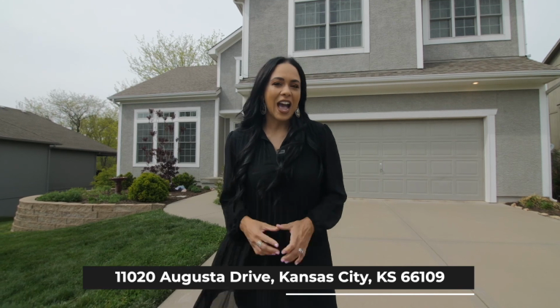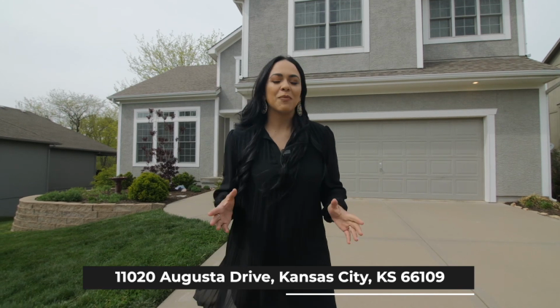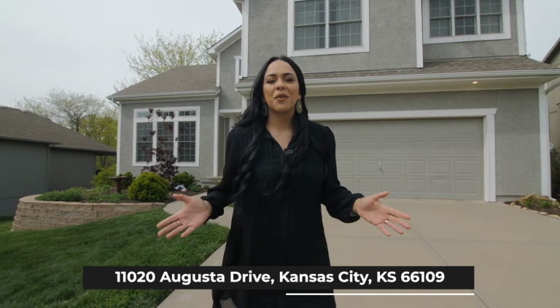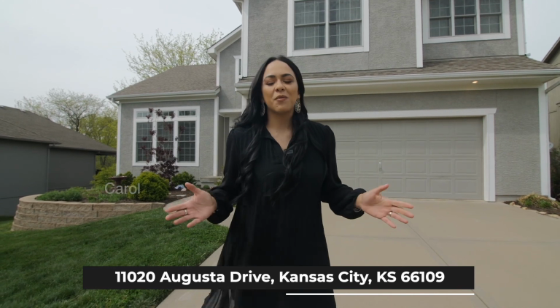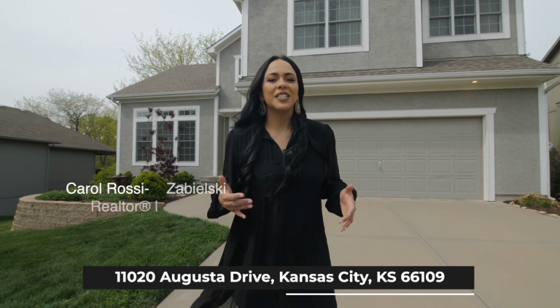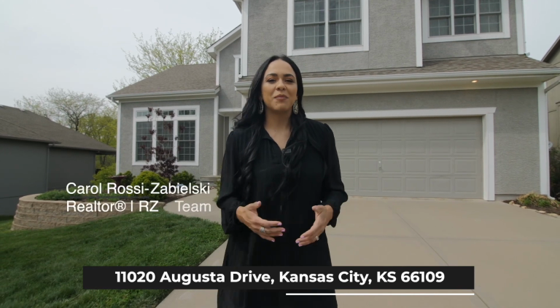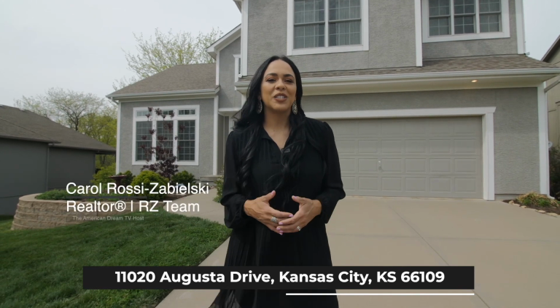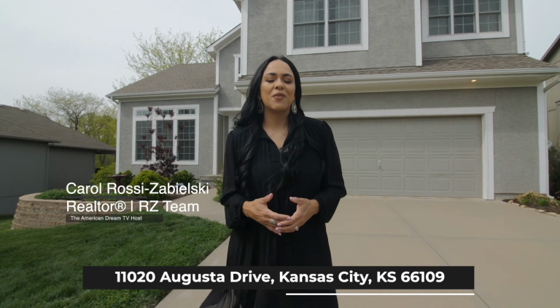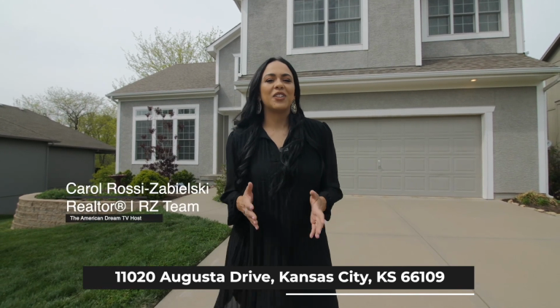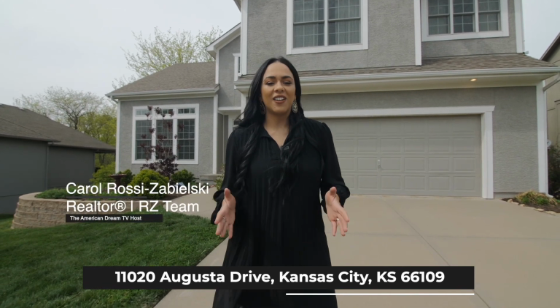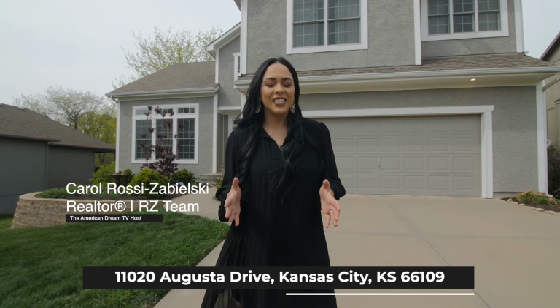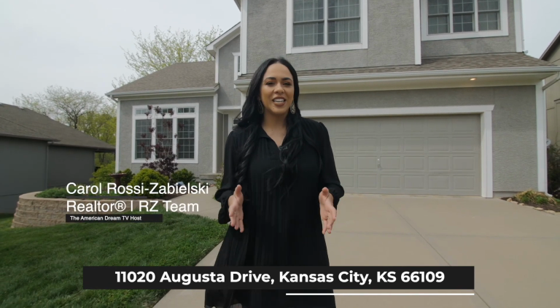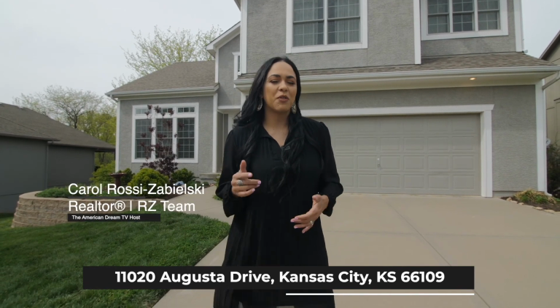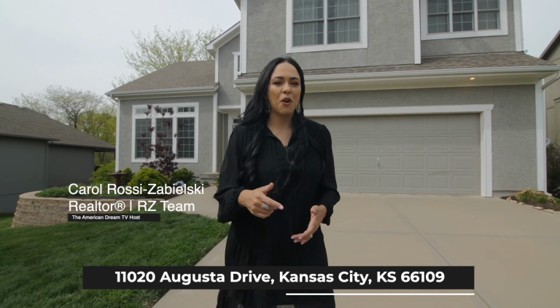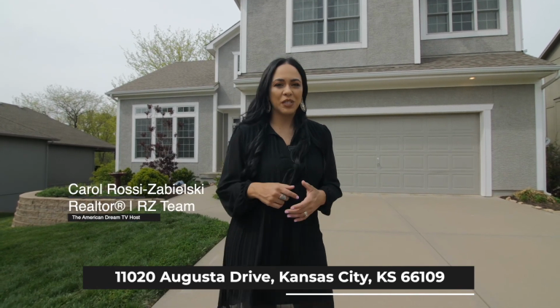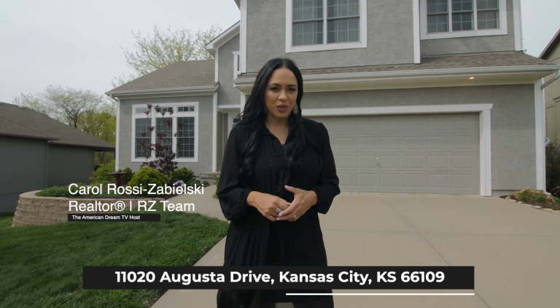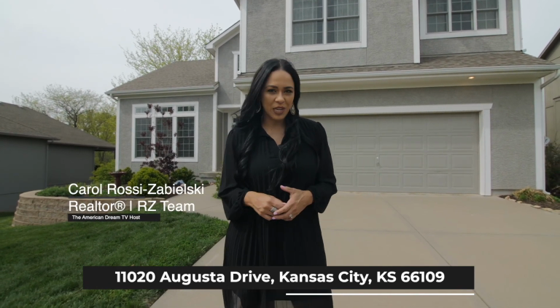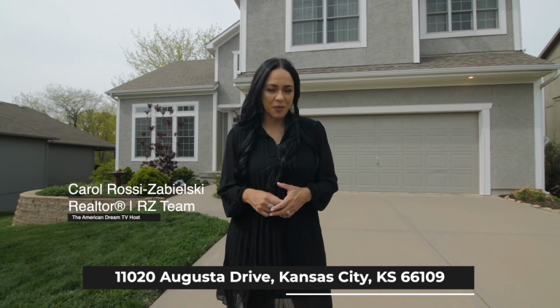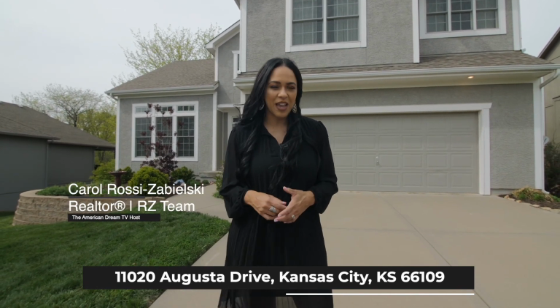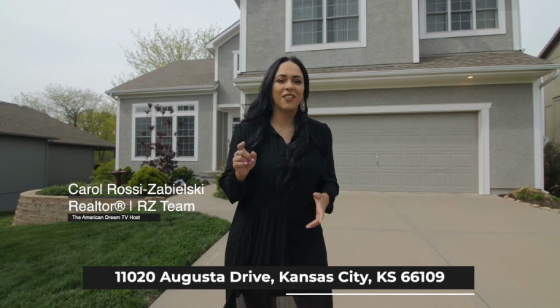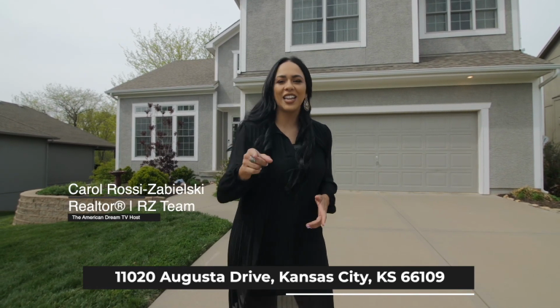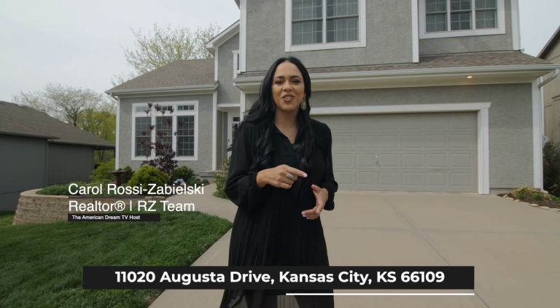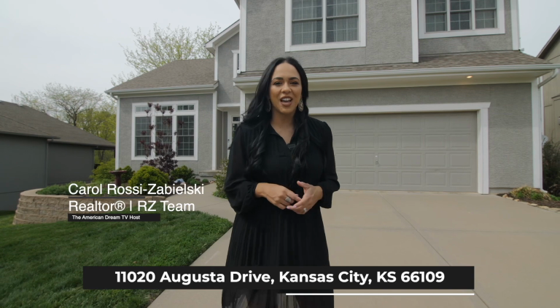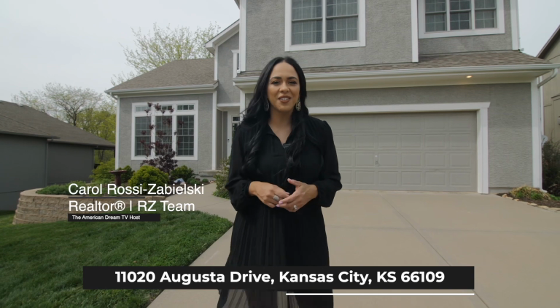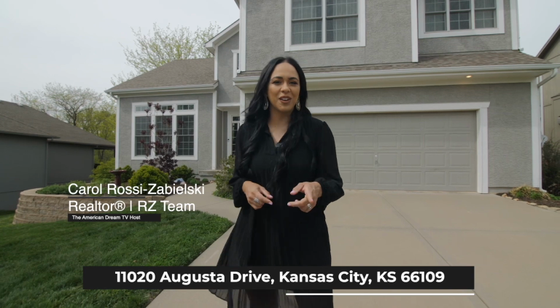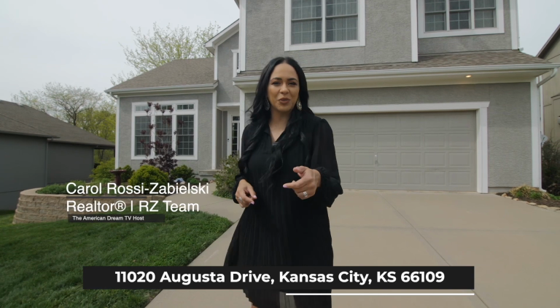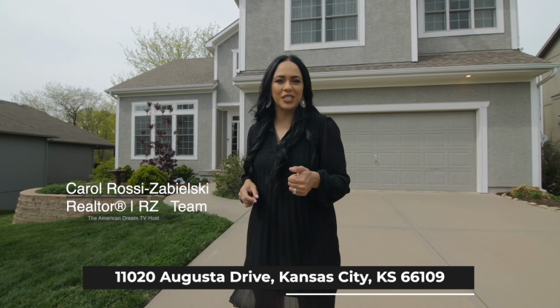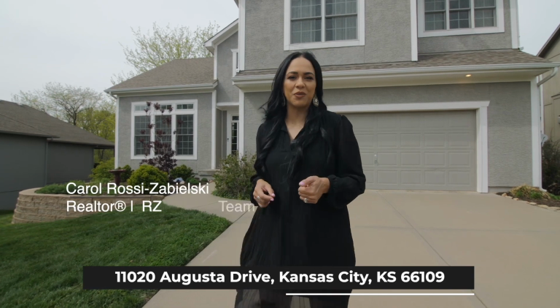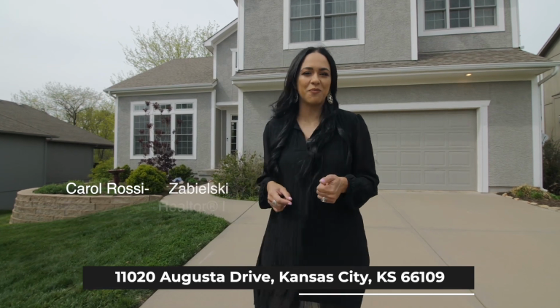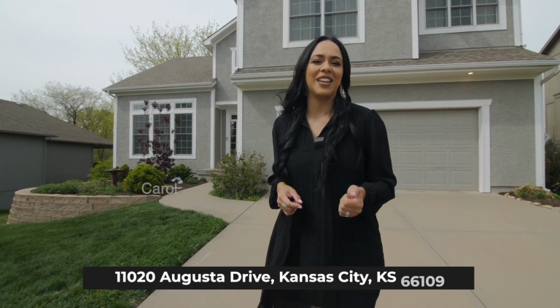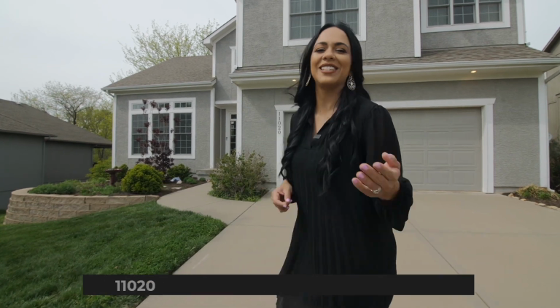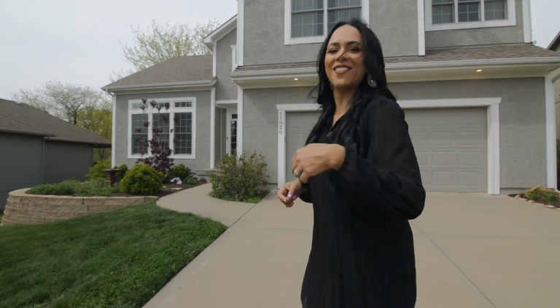I'm Carol Ross-Zabelski with the RZ Team with Compass Realty Group, and I would like to invite you to come tour this one with me. Let's go.